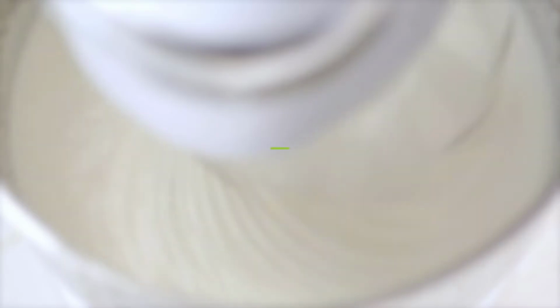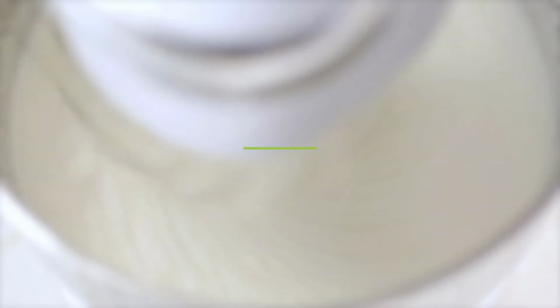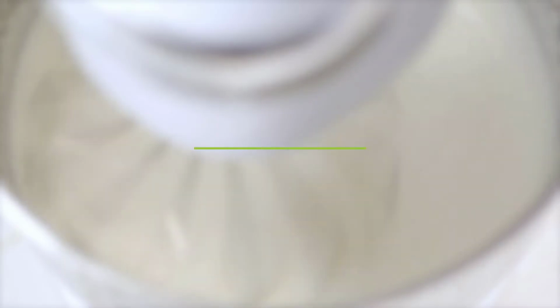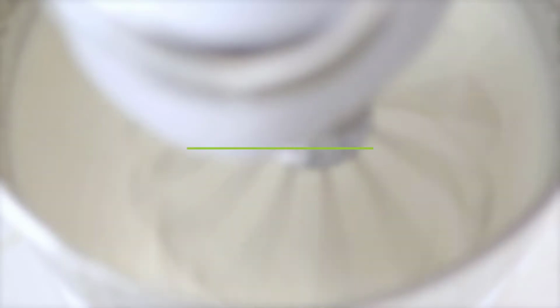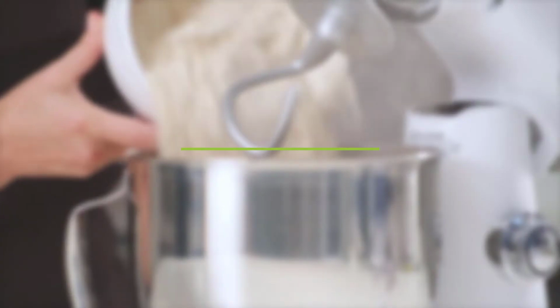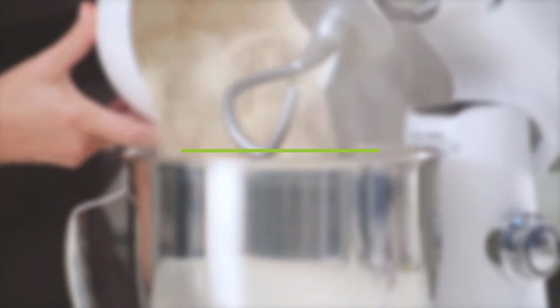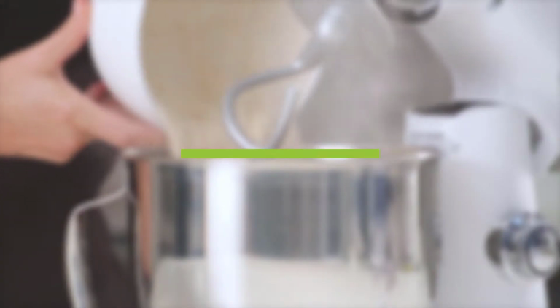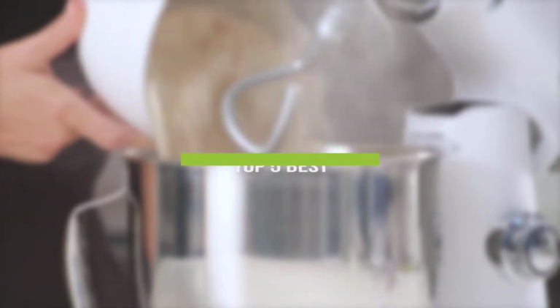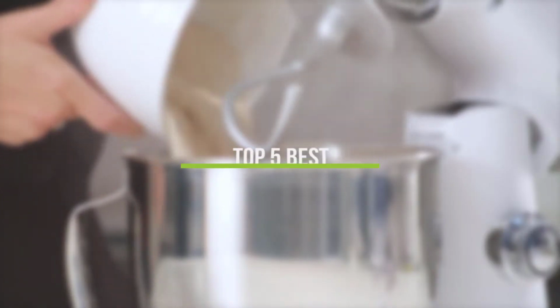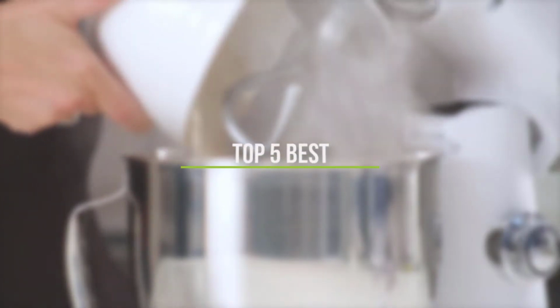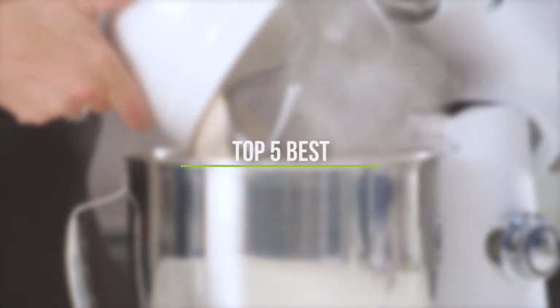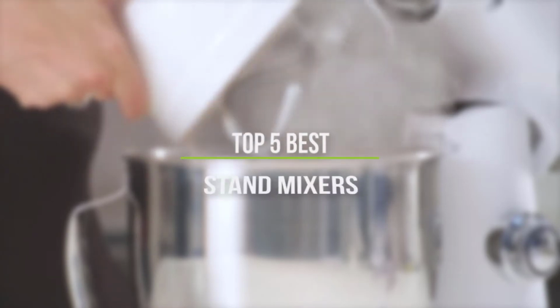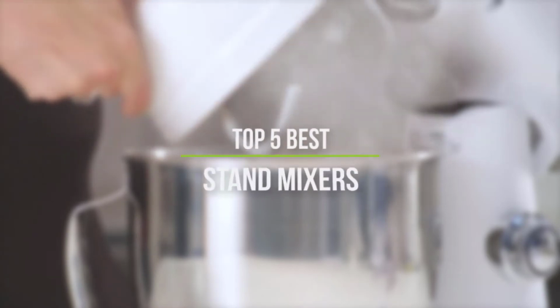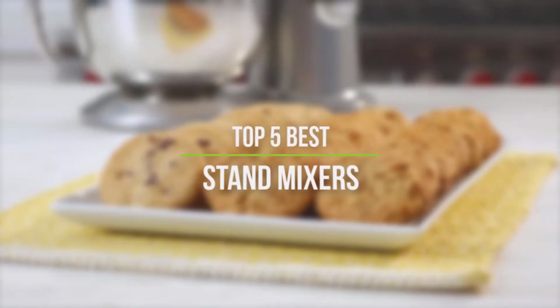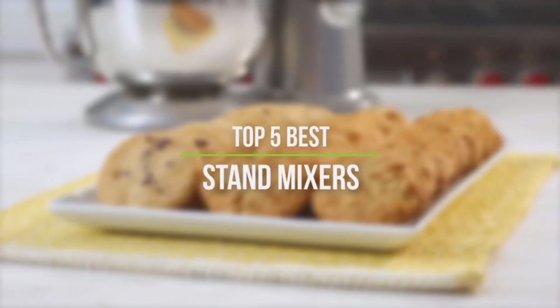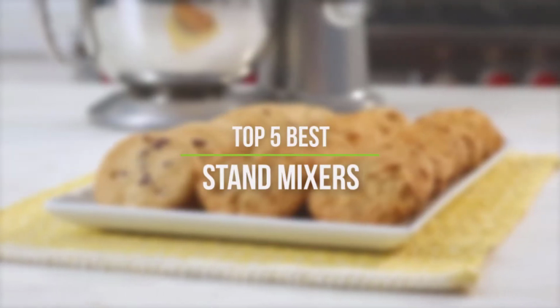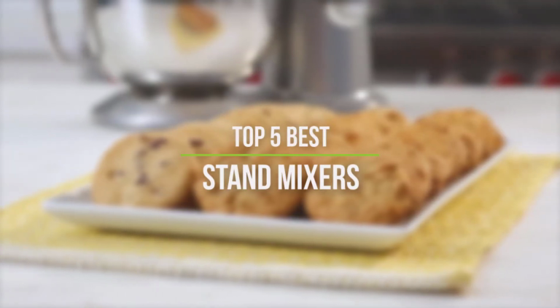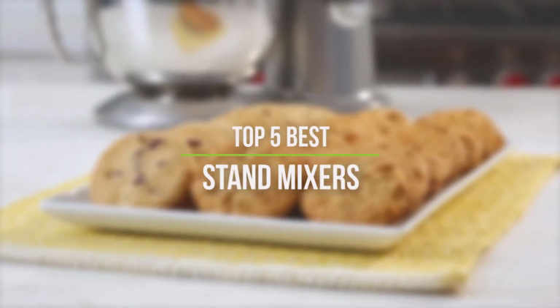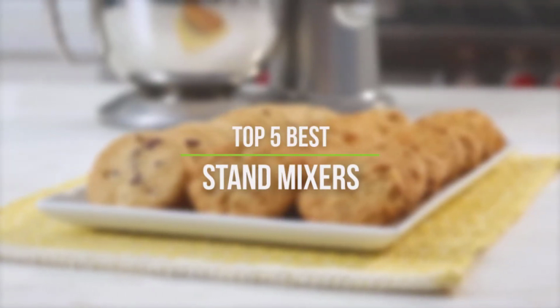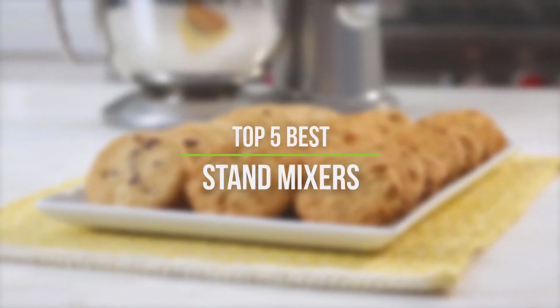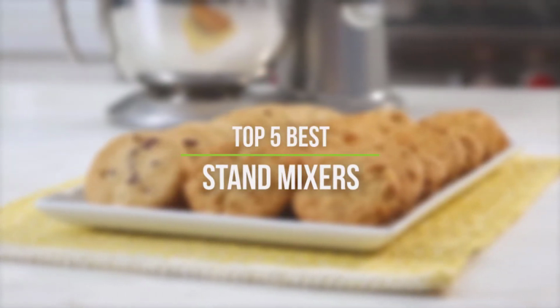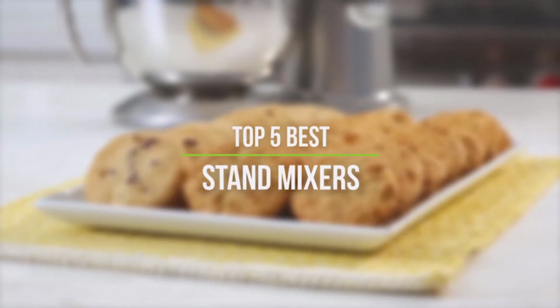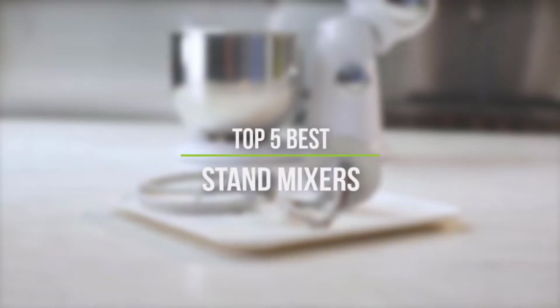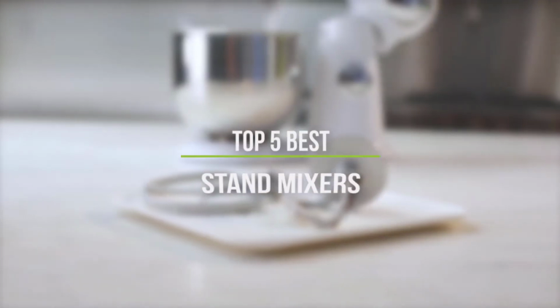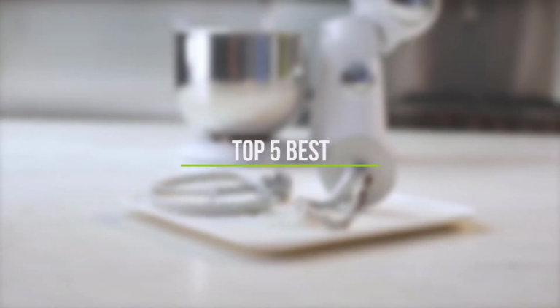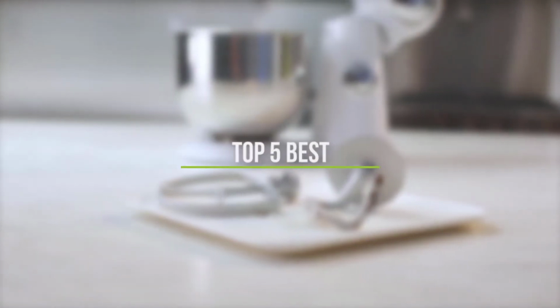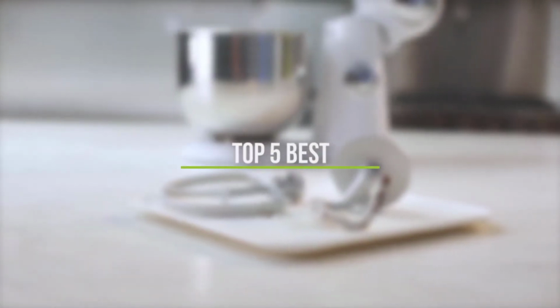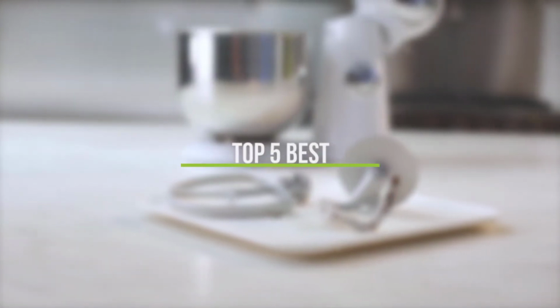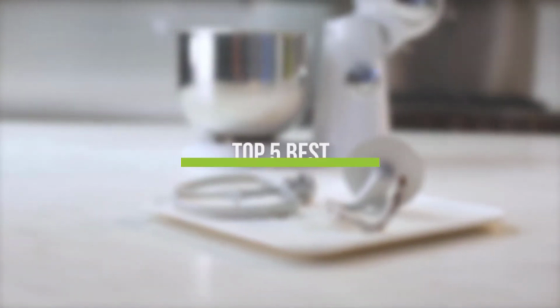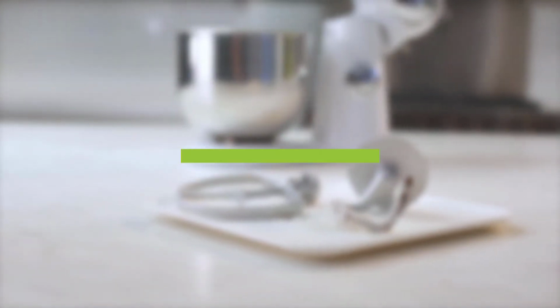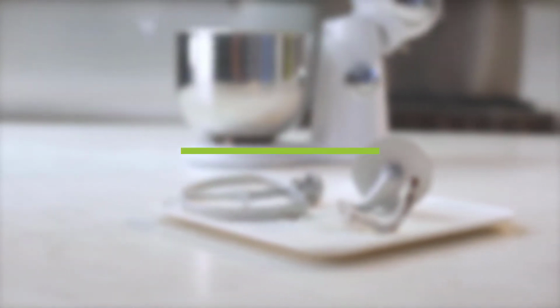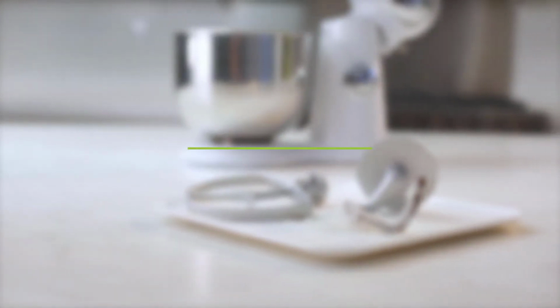In this video, we will discuss the top 5 best stand mixers in the current market. So let's get started.